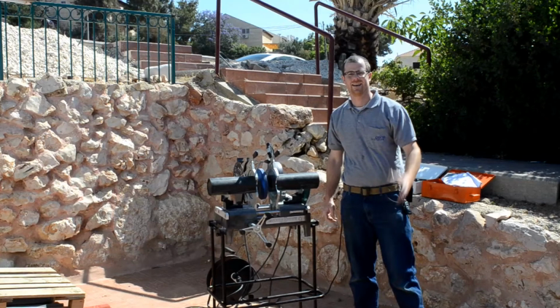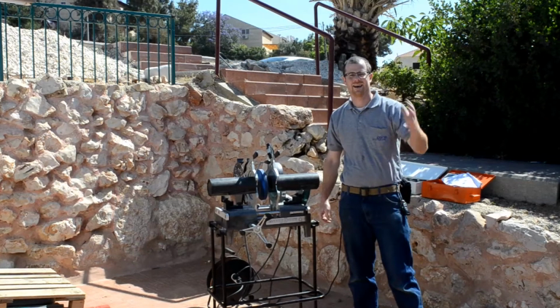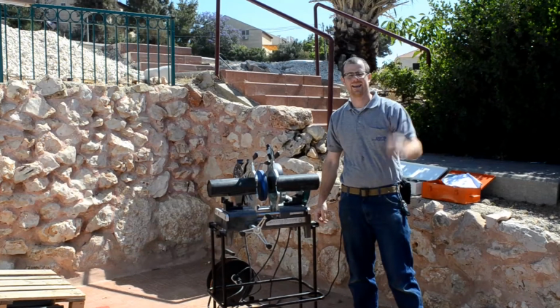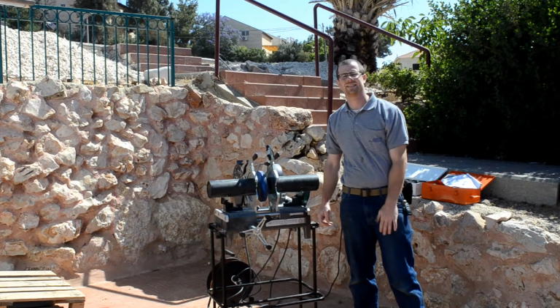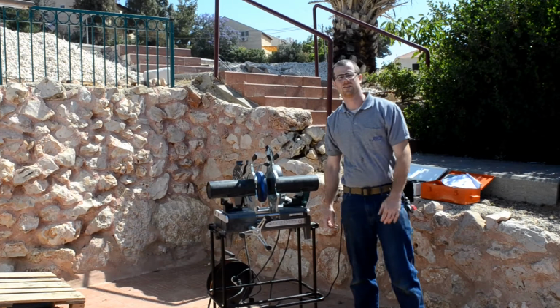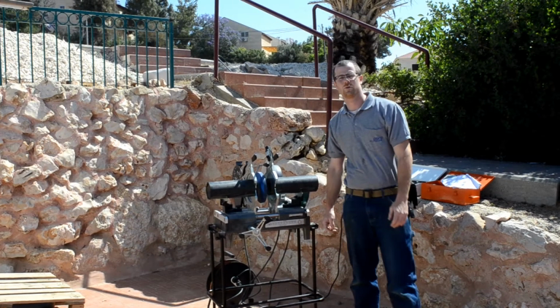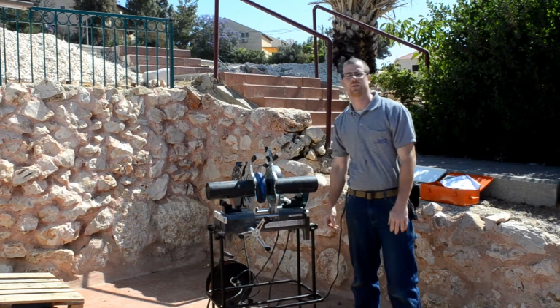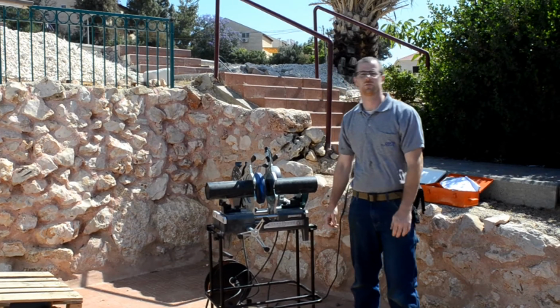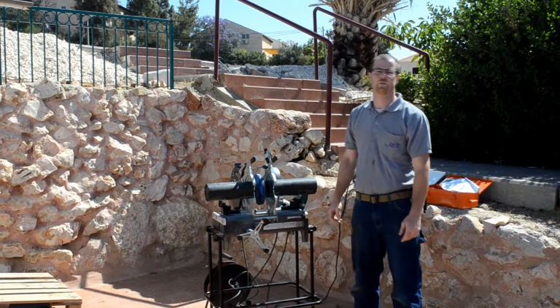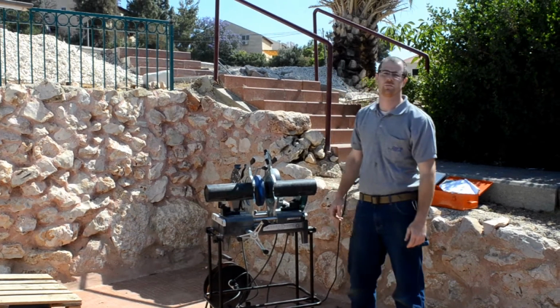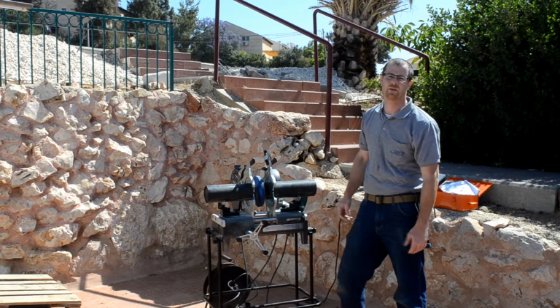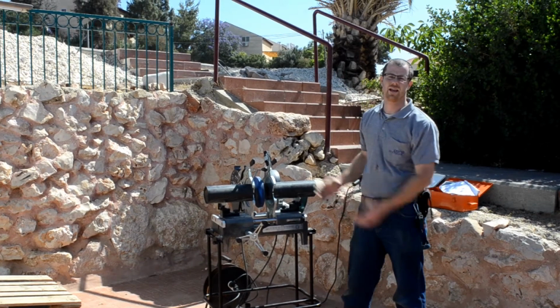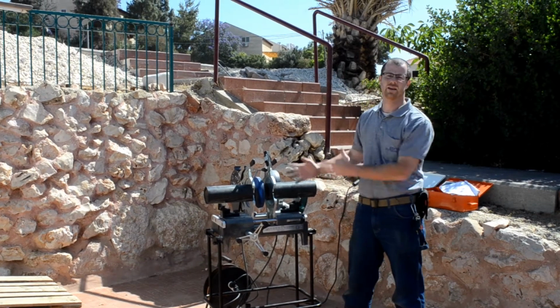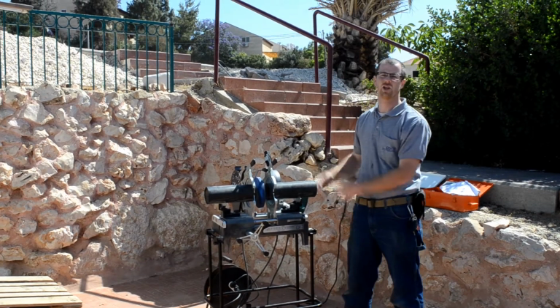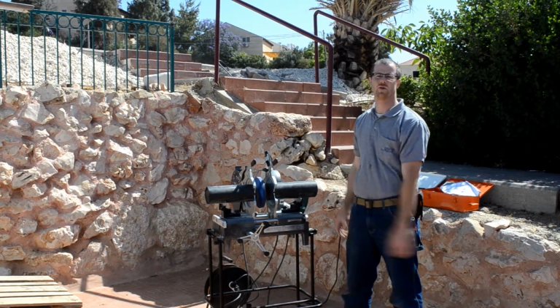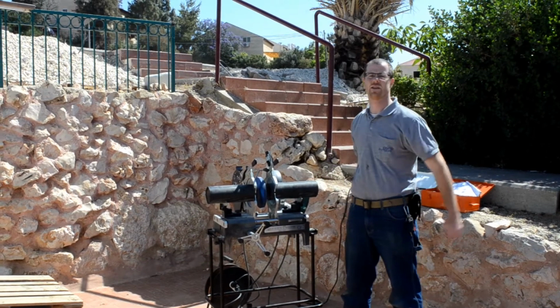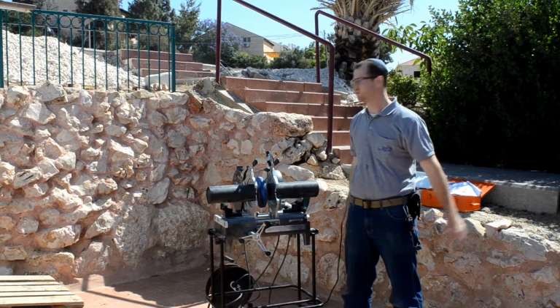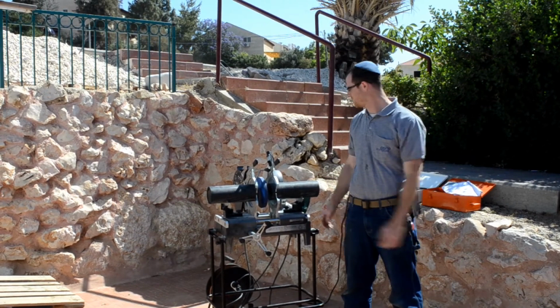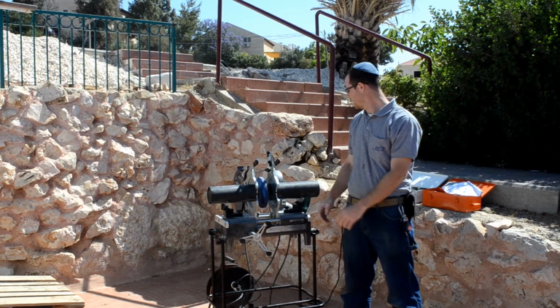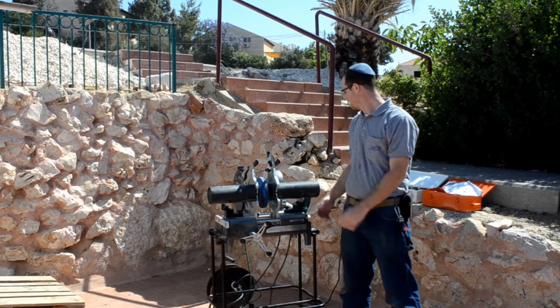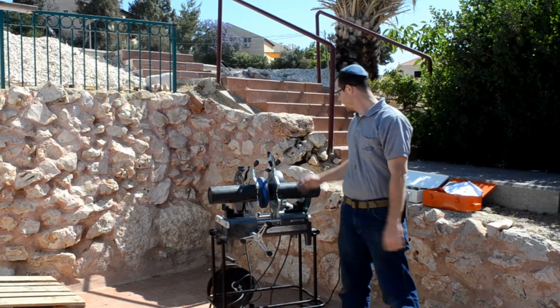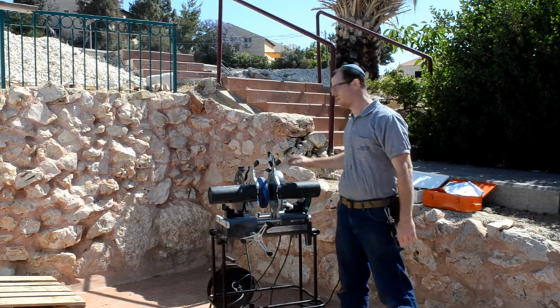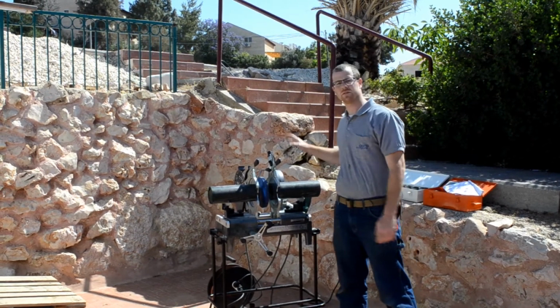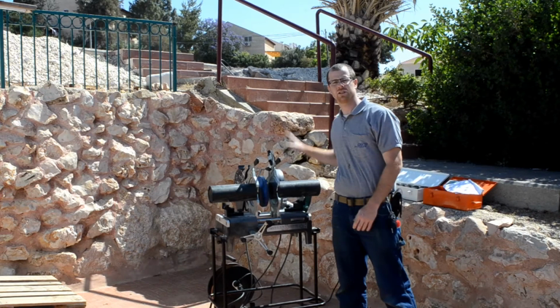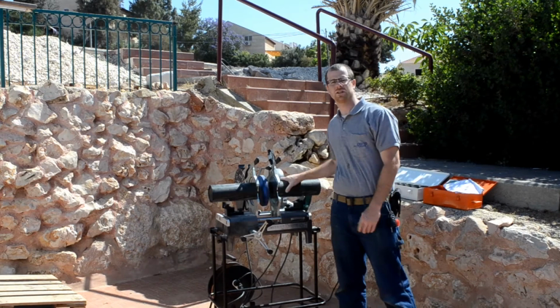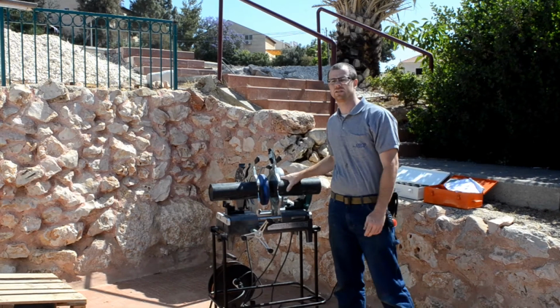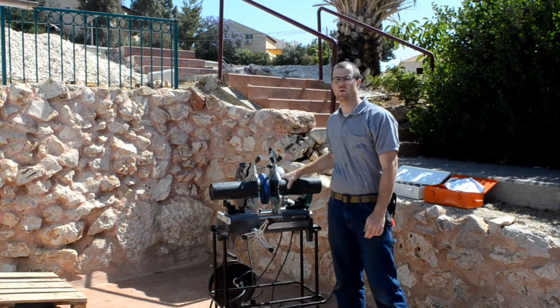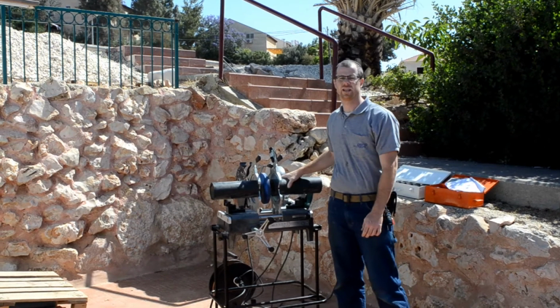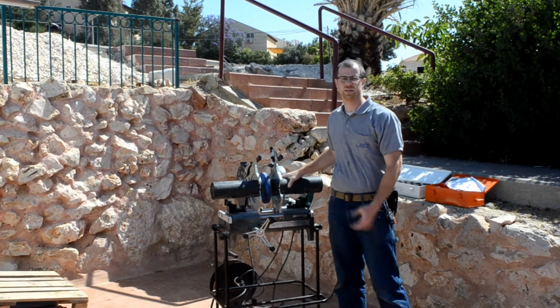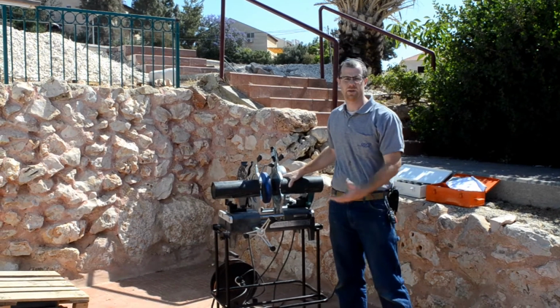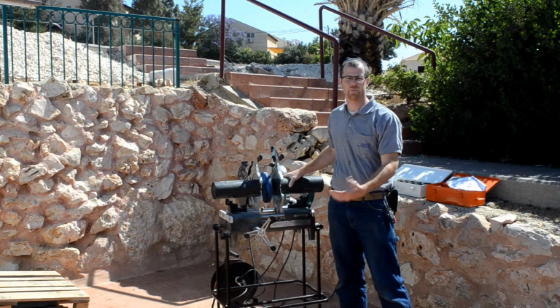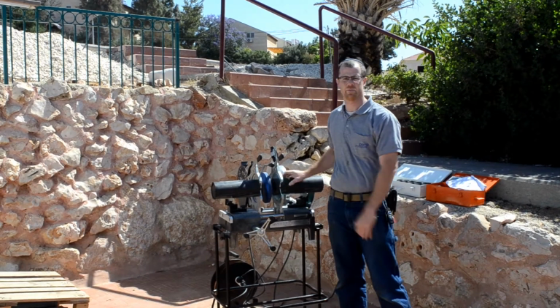Hi guys, Jakob Pruppis from Pruppis Plumbing. Today I'm going to show you how to use a heat welding machine to weld HDPE piping.